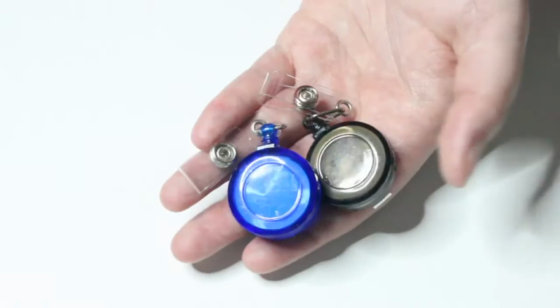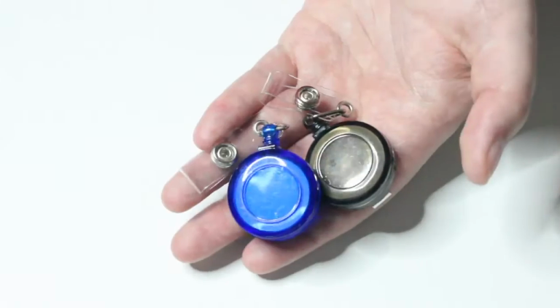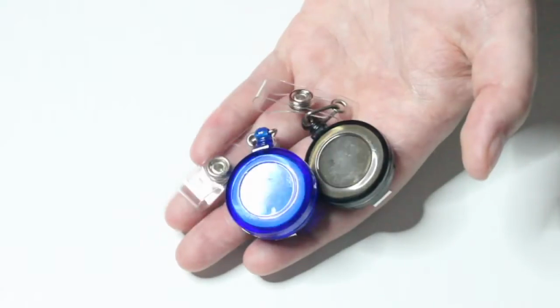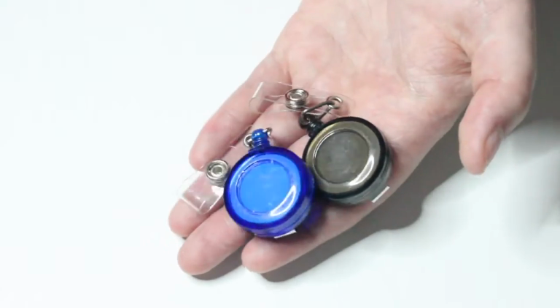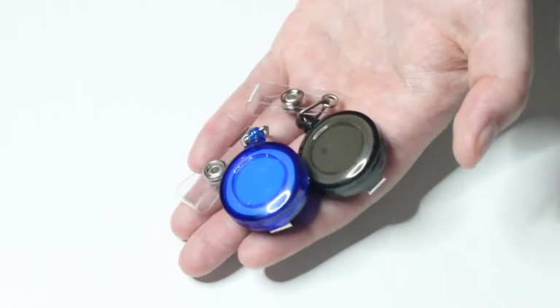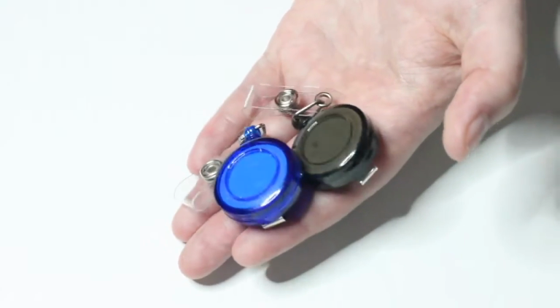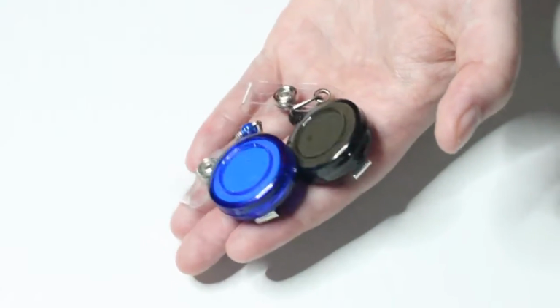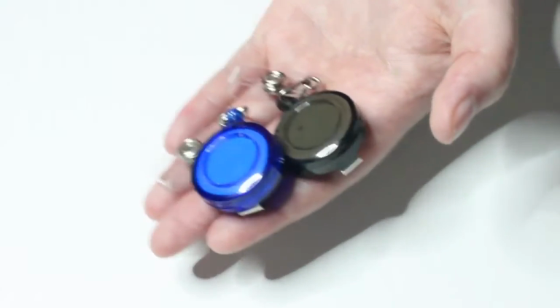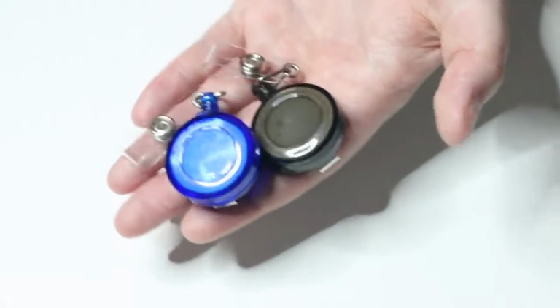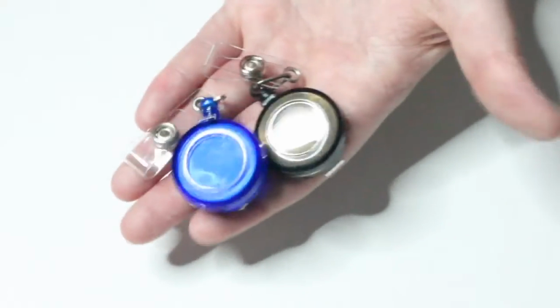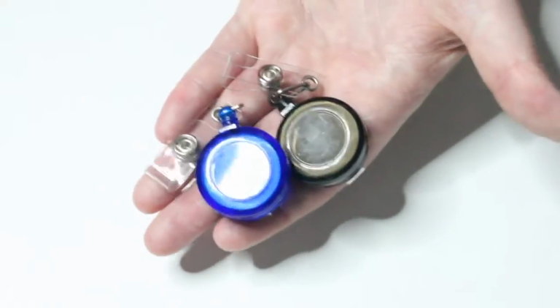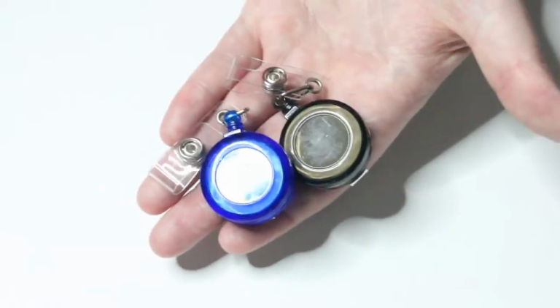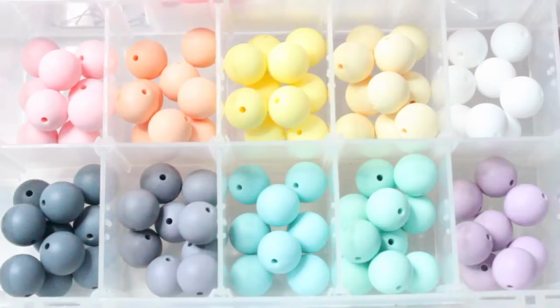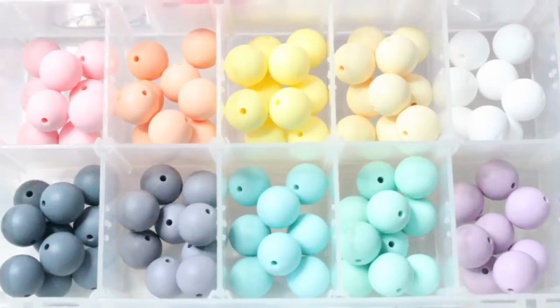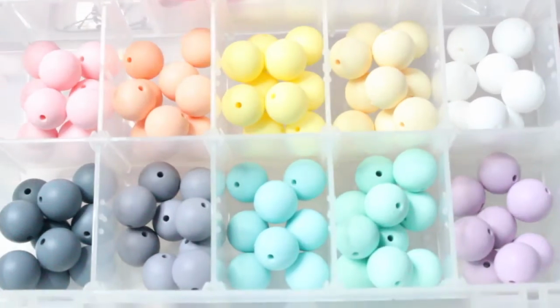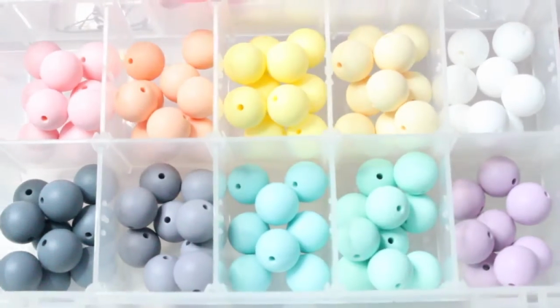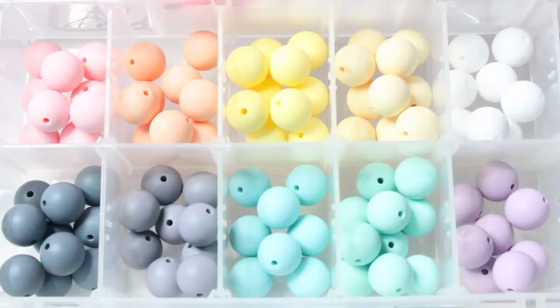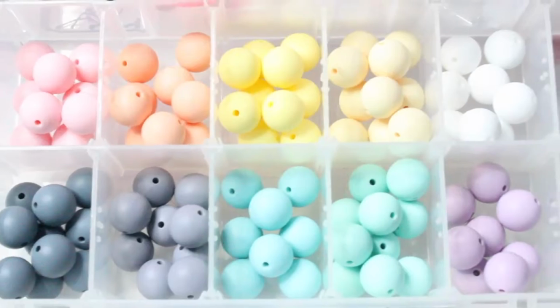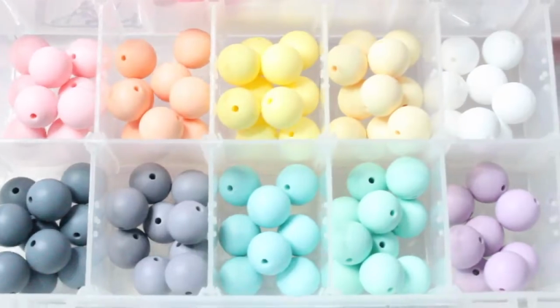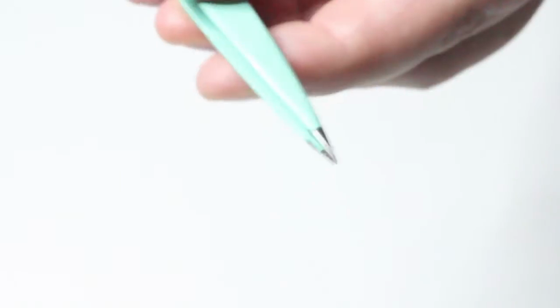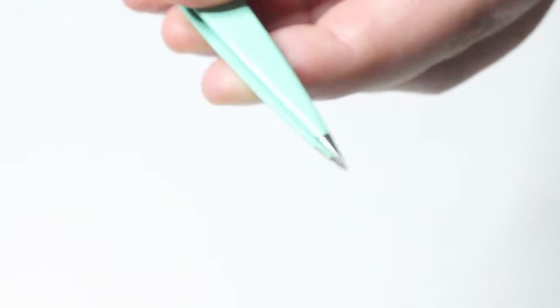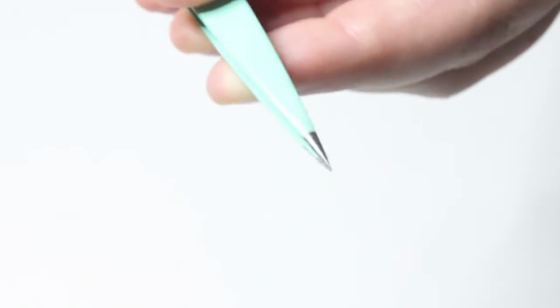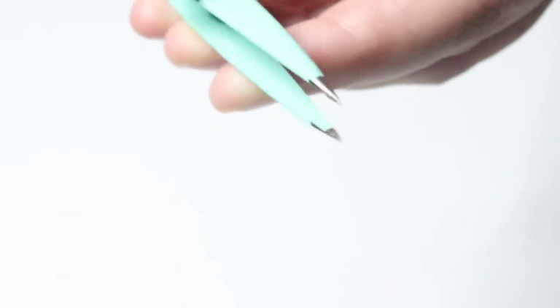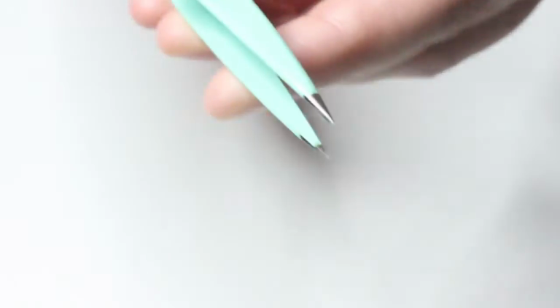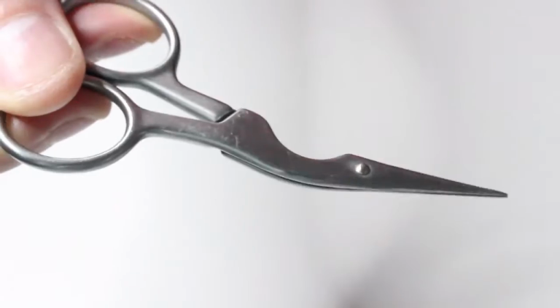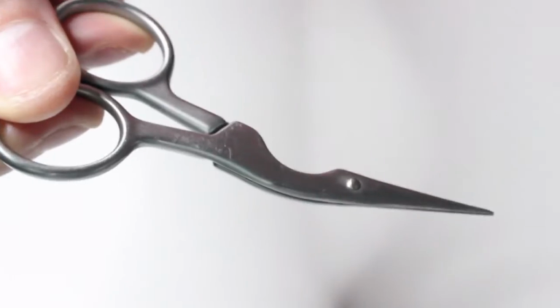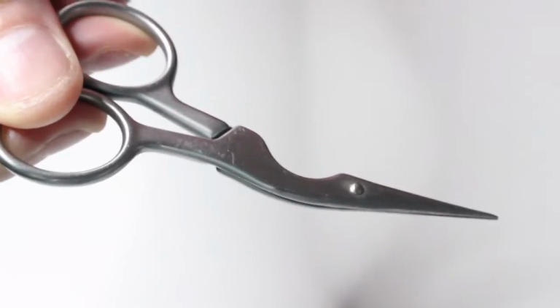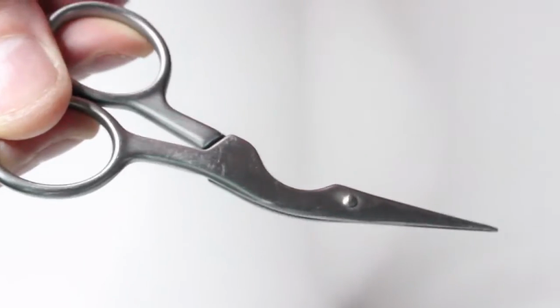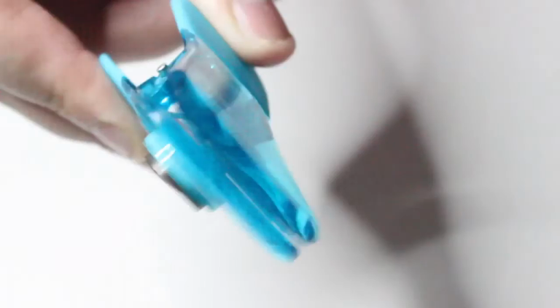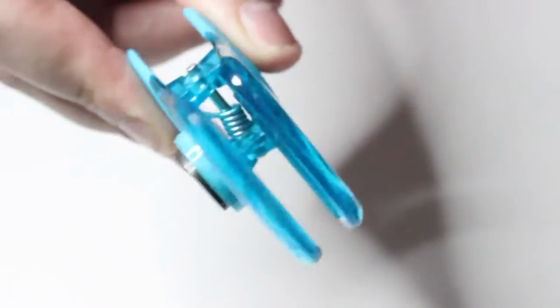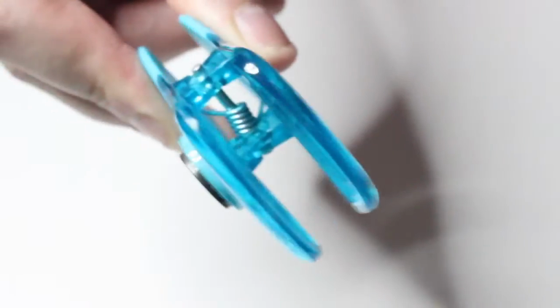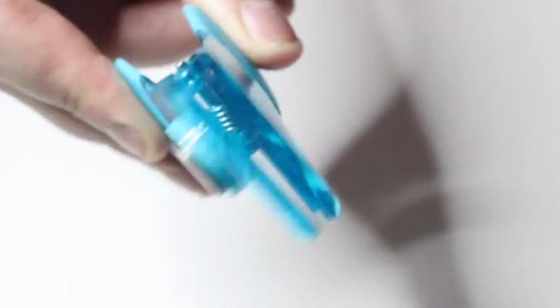The supplies you will need are badge reels, colorful silicone beads, pointy tweezers, a pair of scissors, and a chip clip.